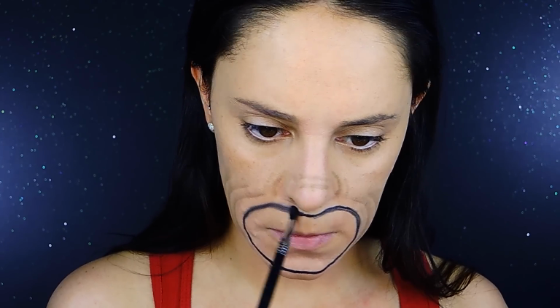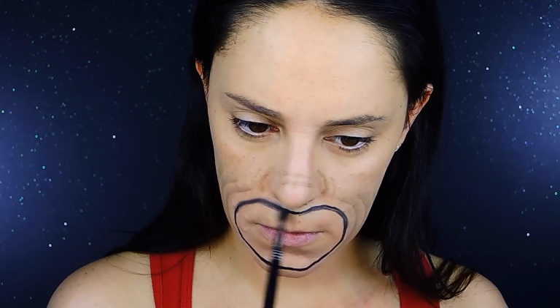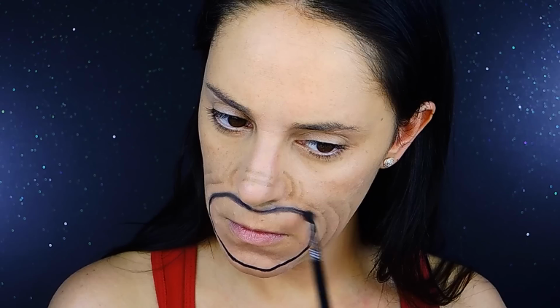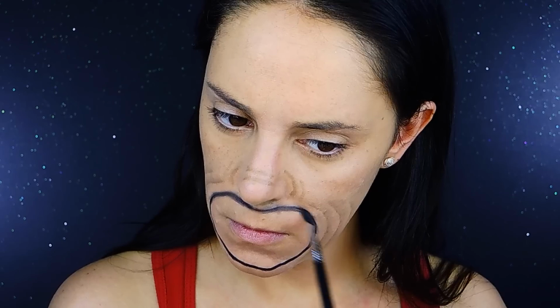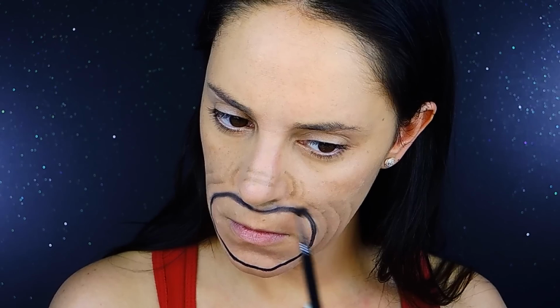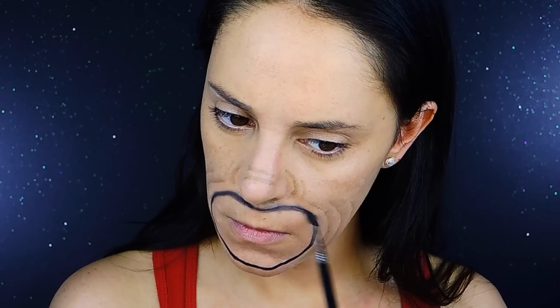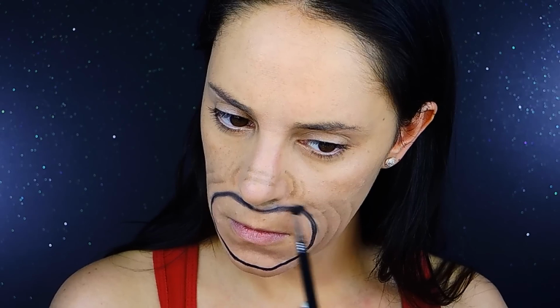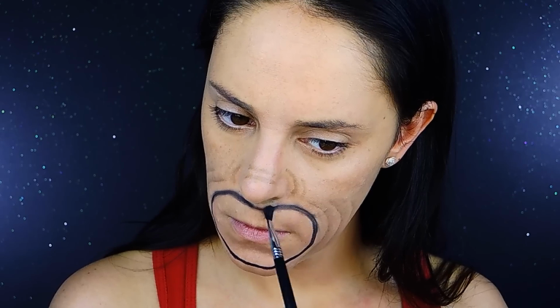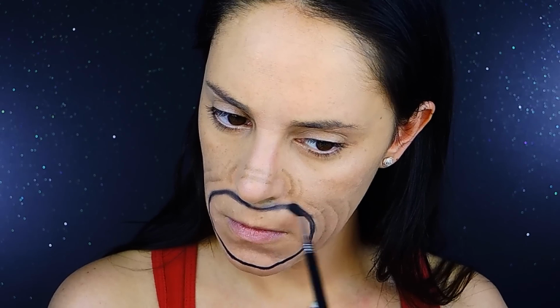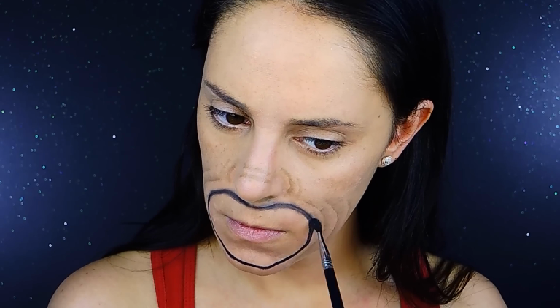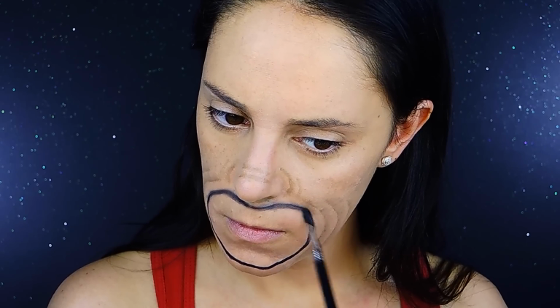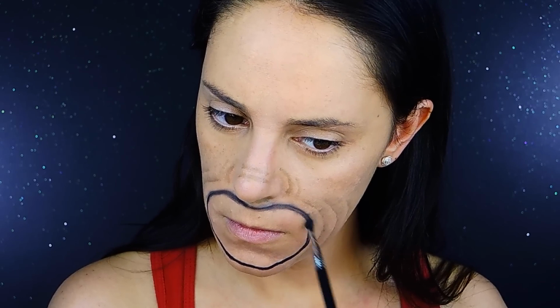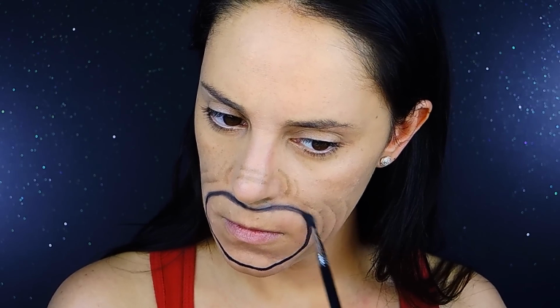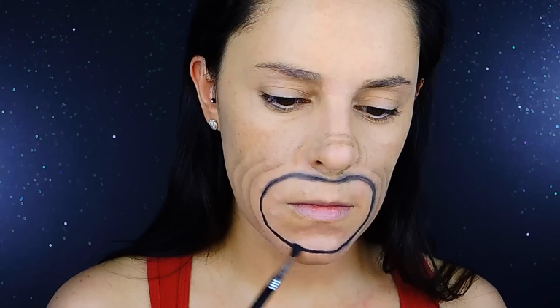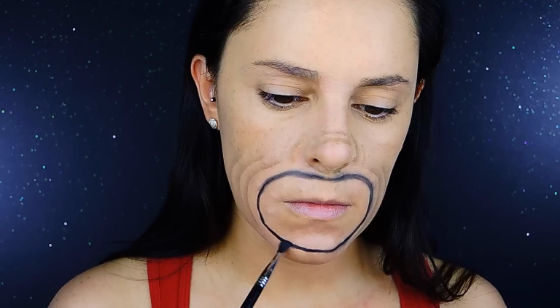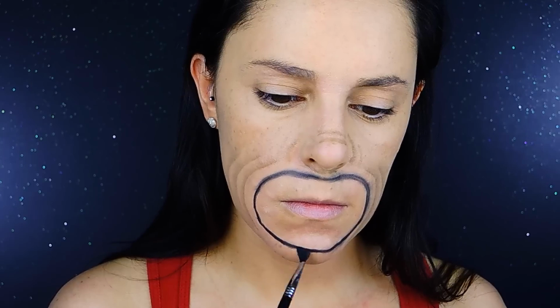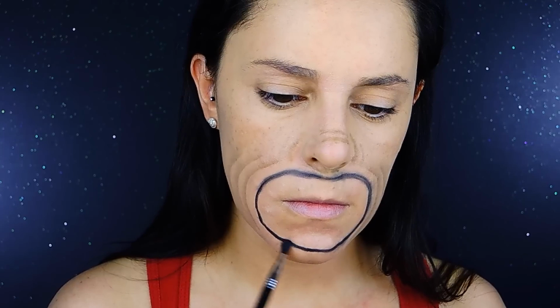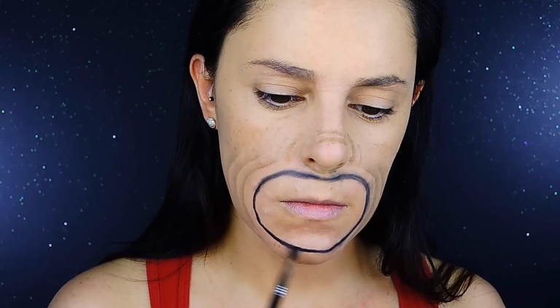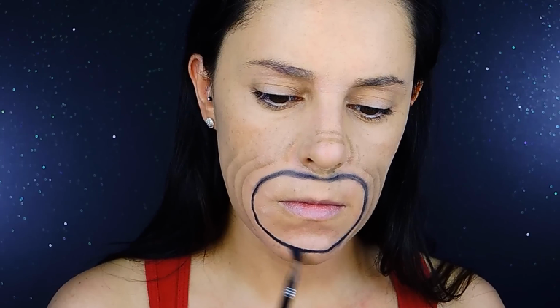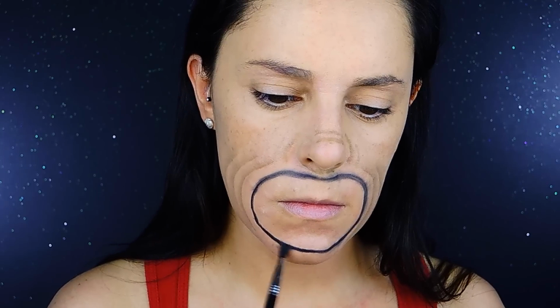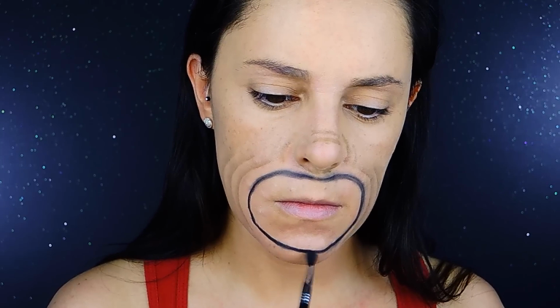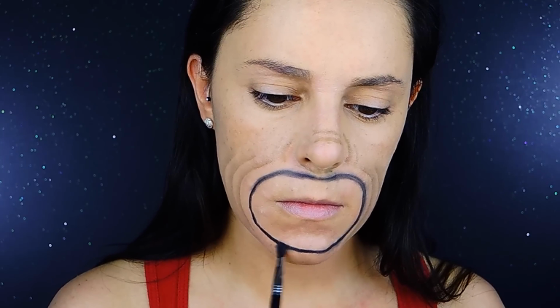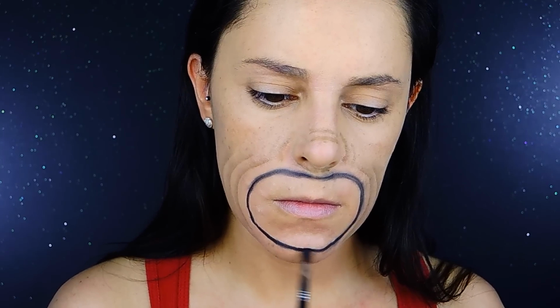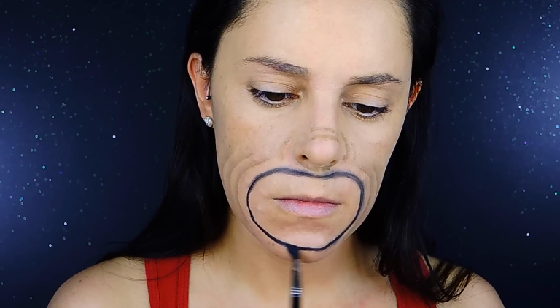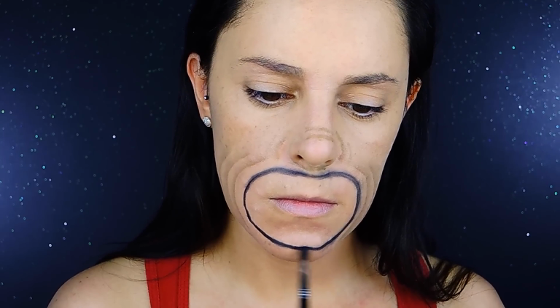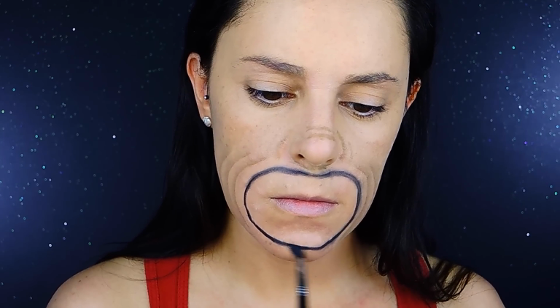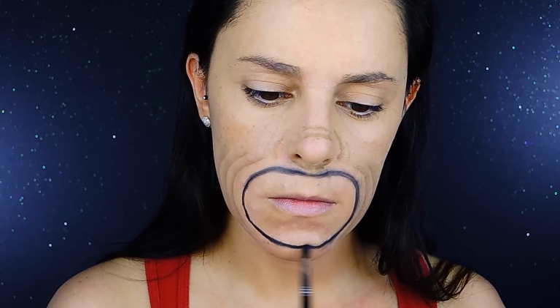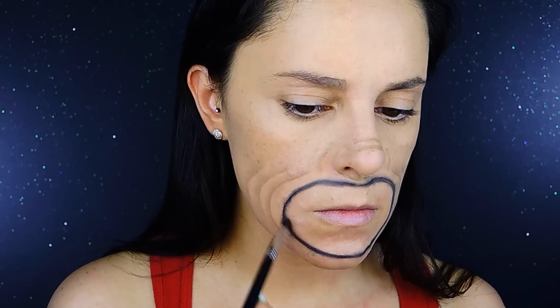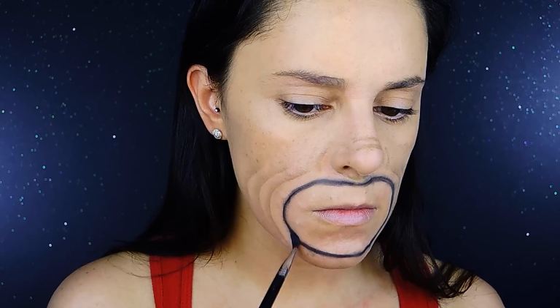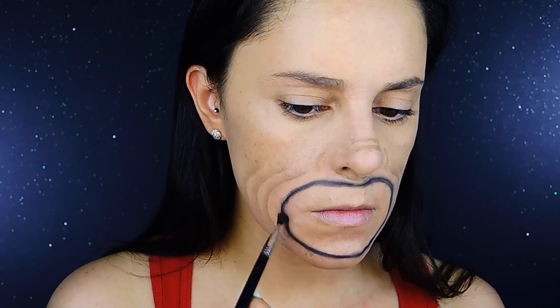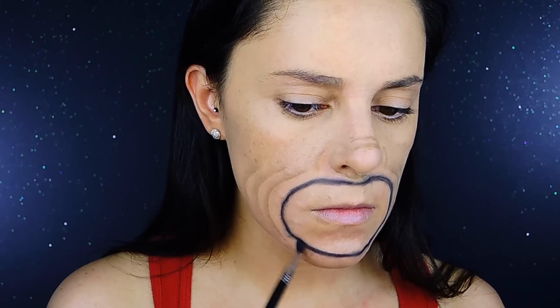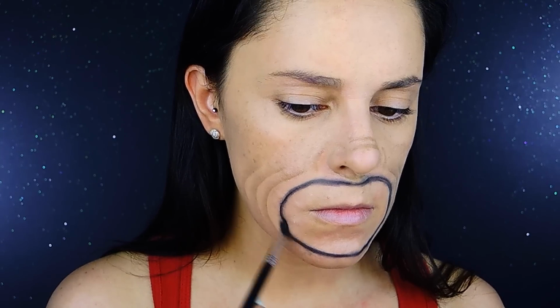Back to the guideline I created, I'm going to be blending with a small blending brush, blending in place just to get a little bit of a blurry effect.